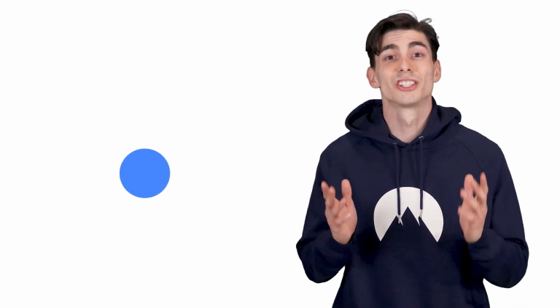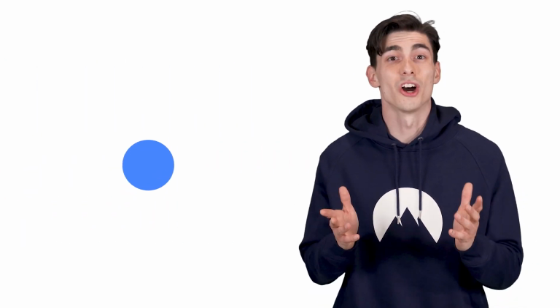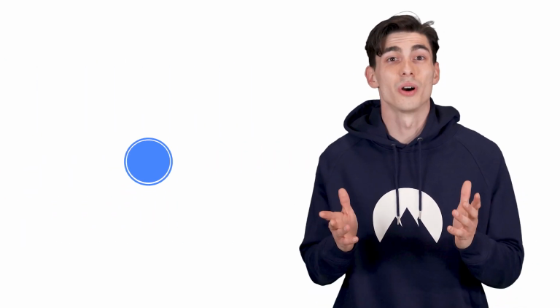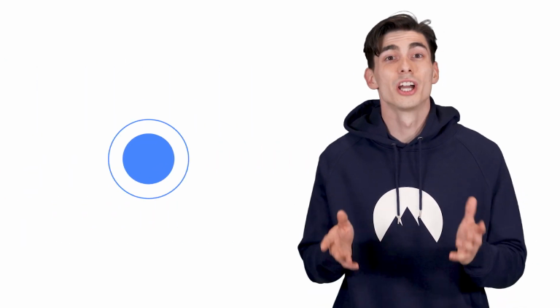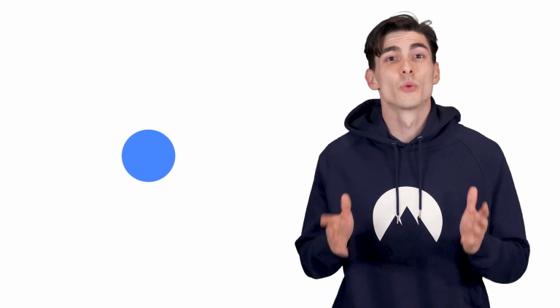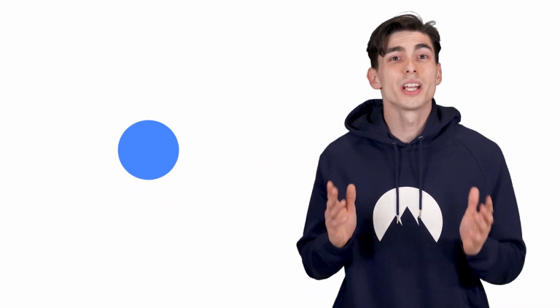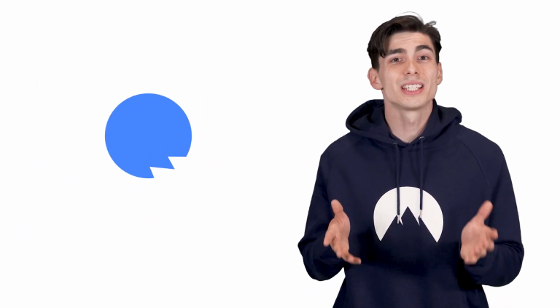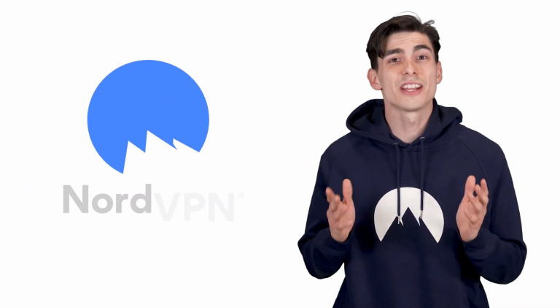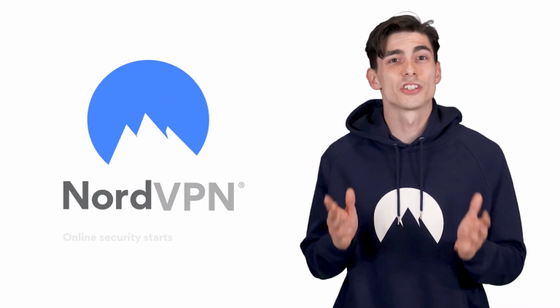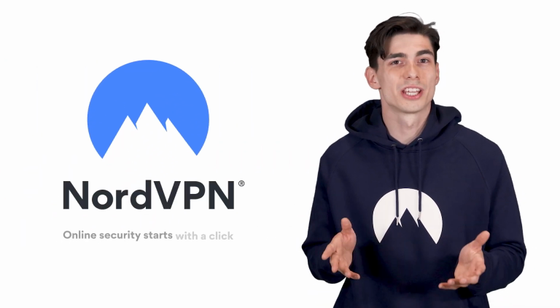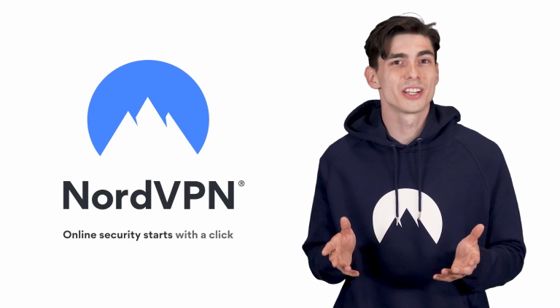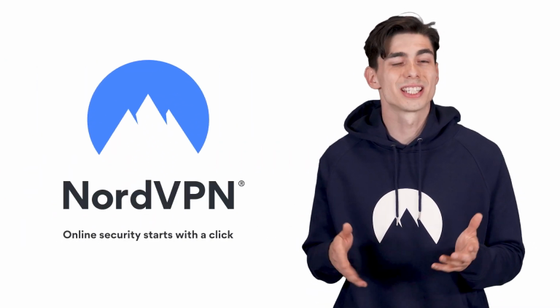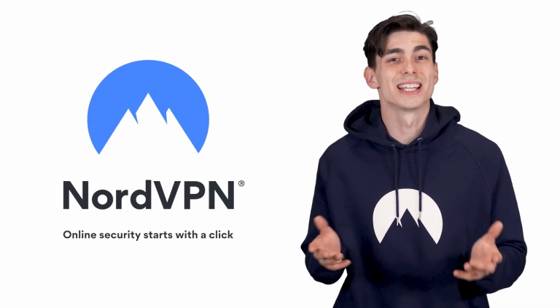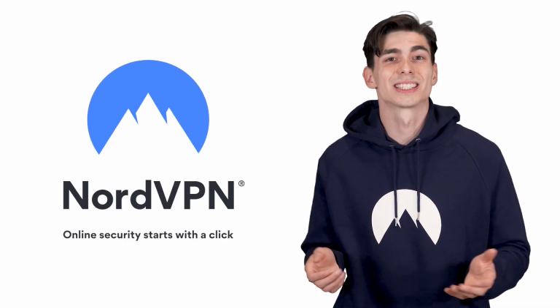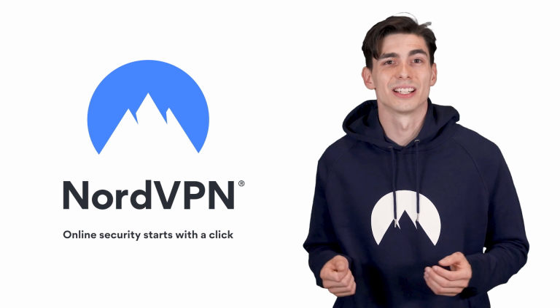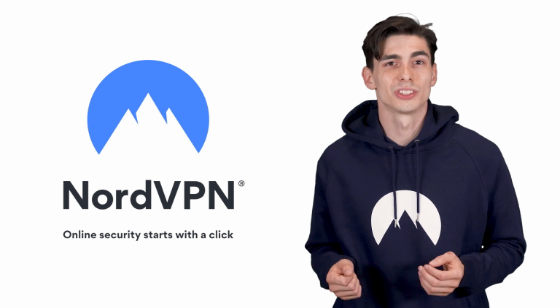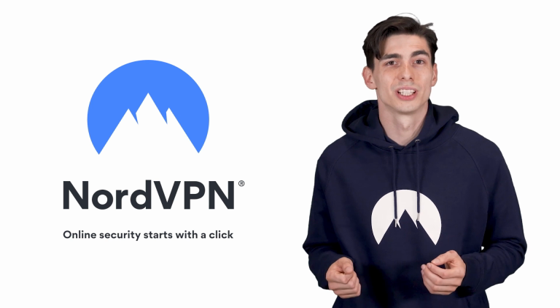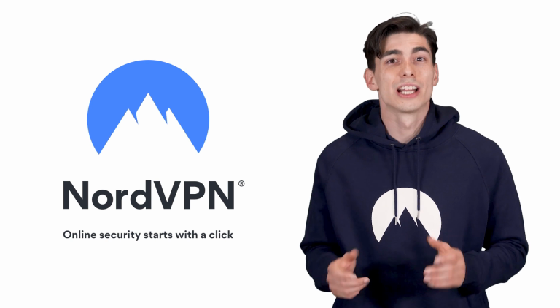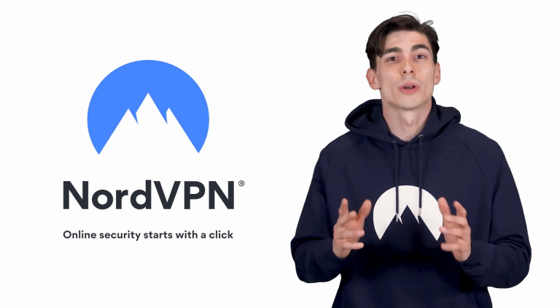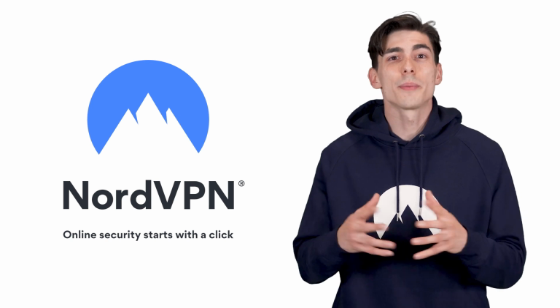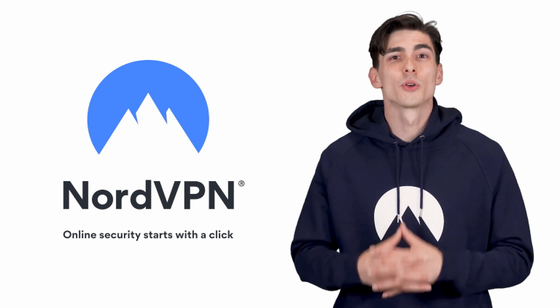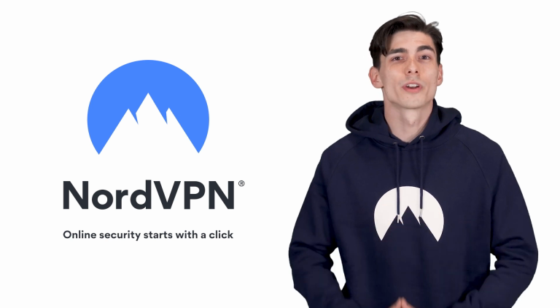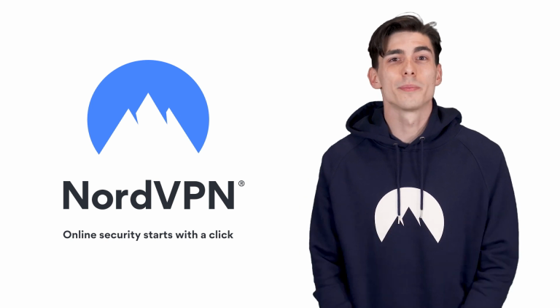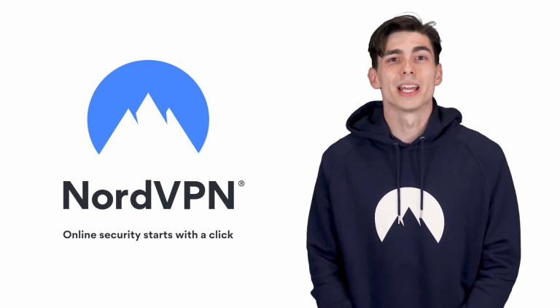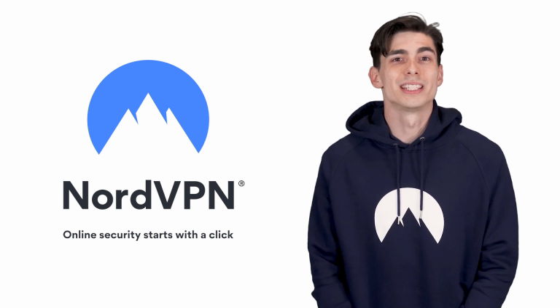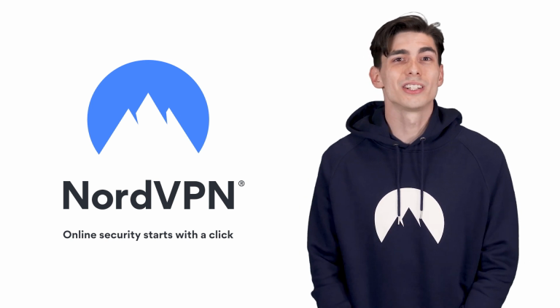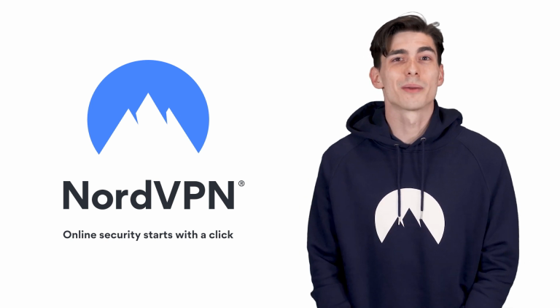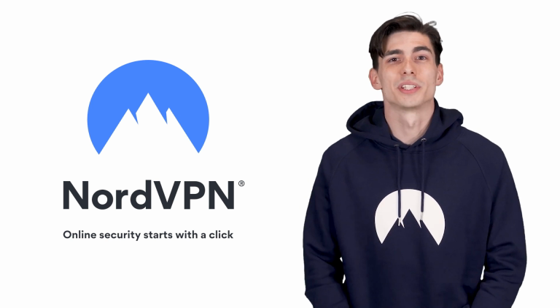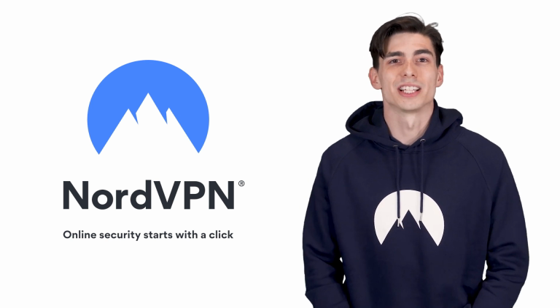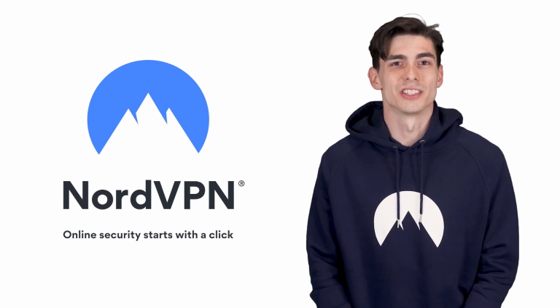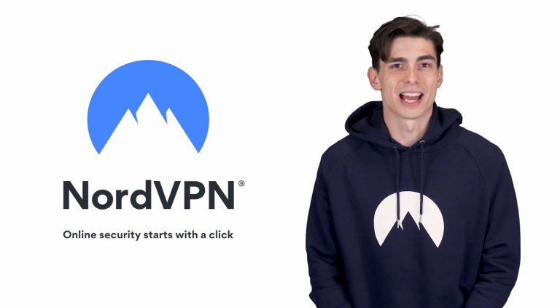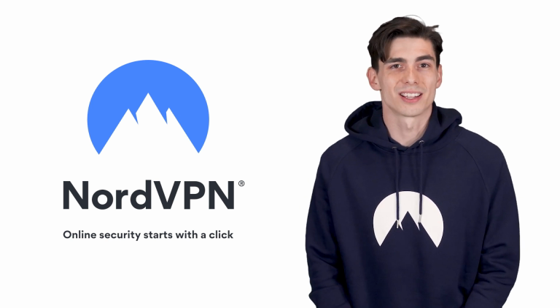Ready to take your security to the next level? Grab your NordVPN deal and protect your data.